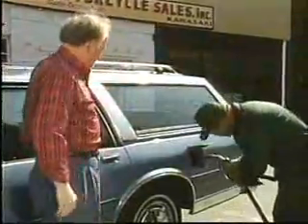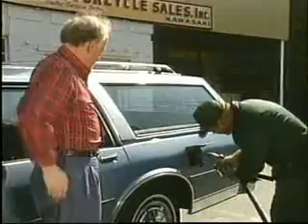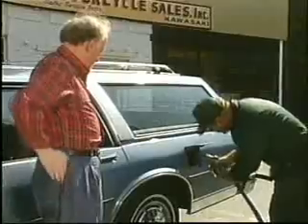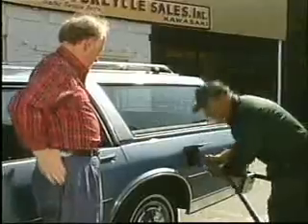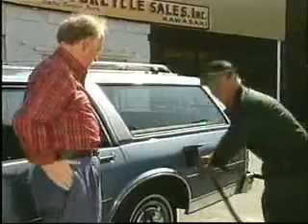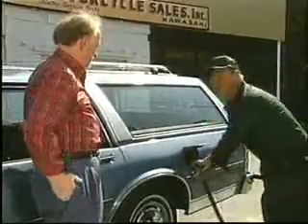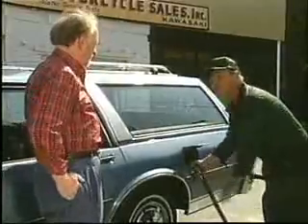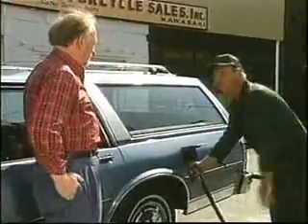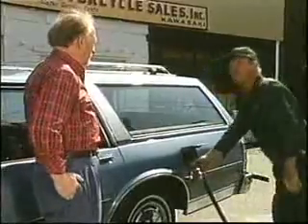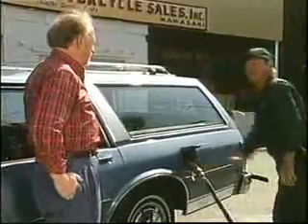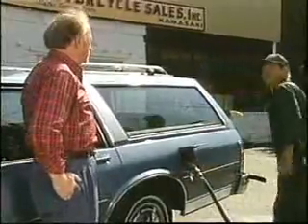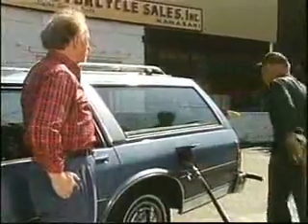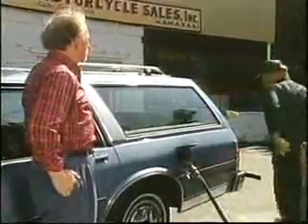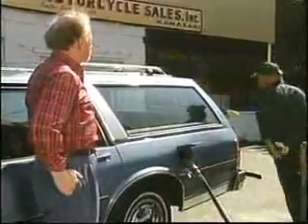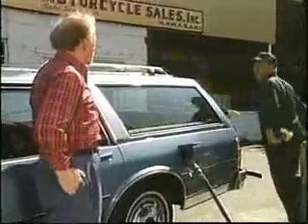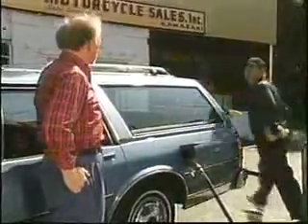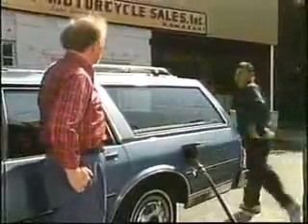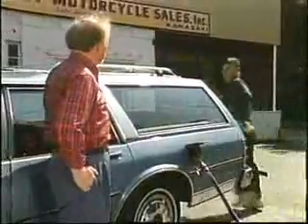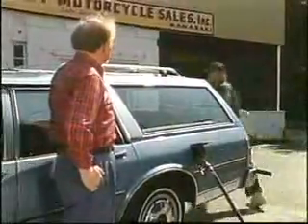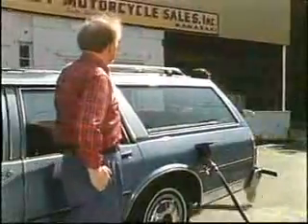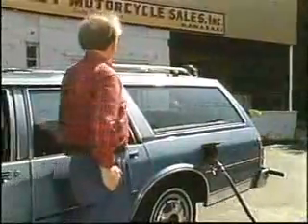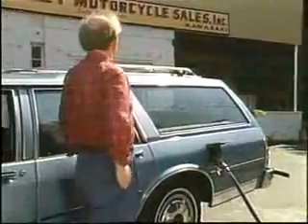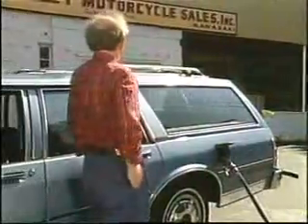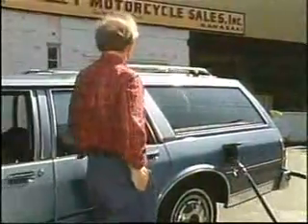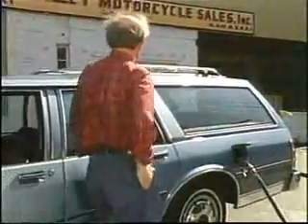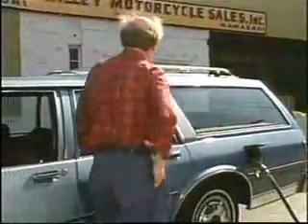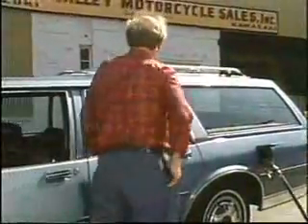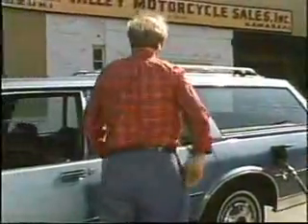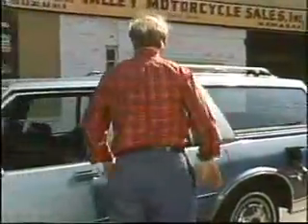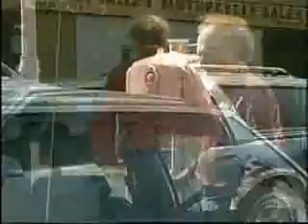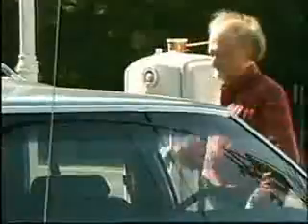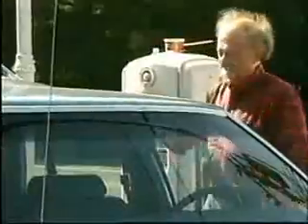Whereabouts you headed? Pete Waters' farm. Near Chesterton. I know it well.